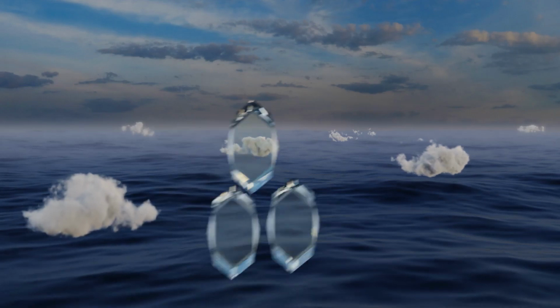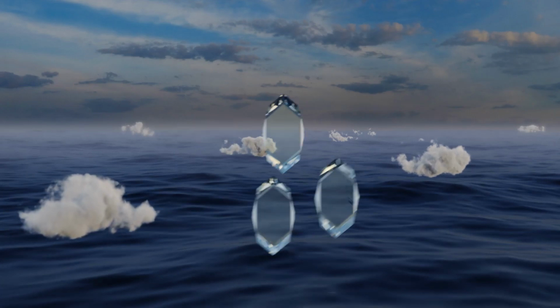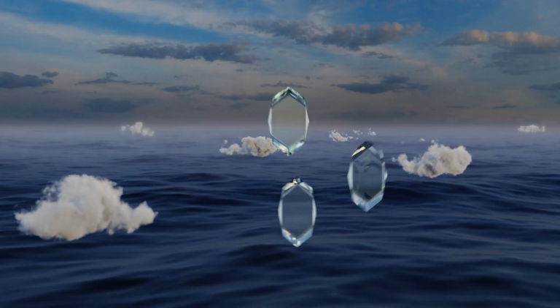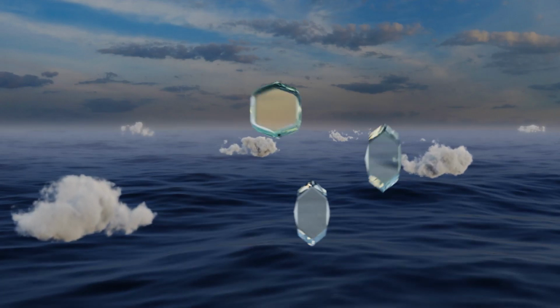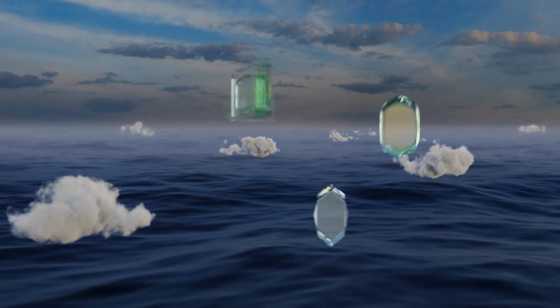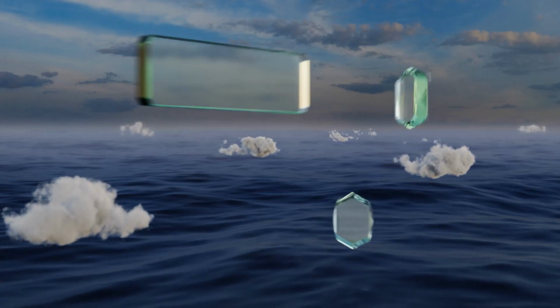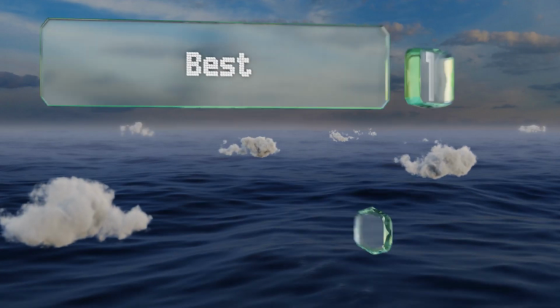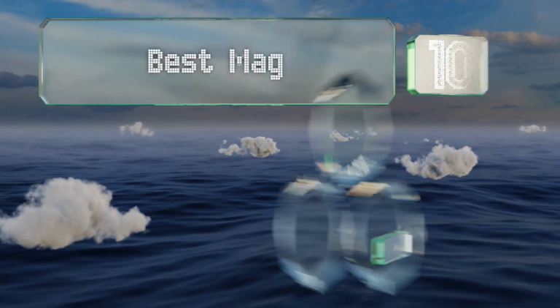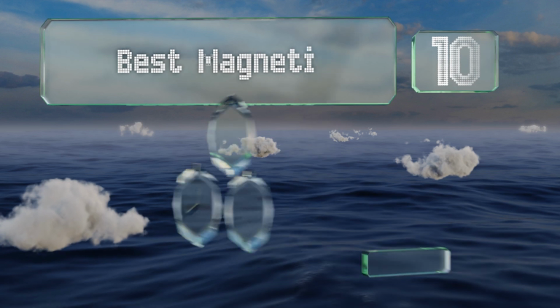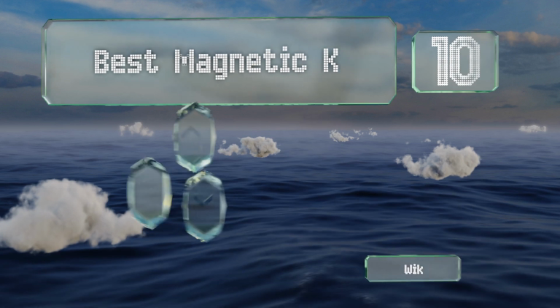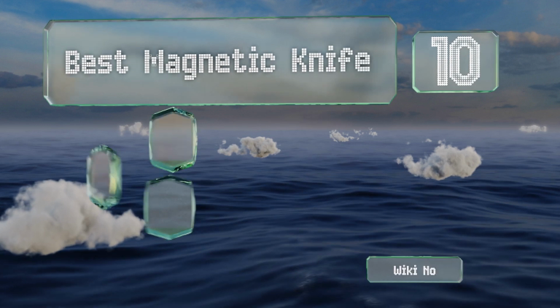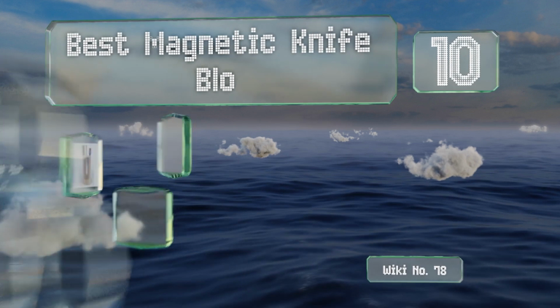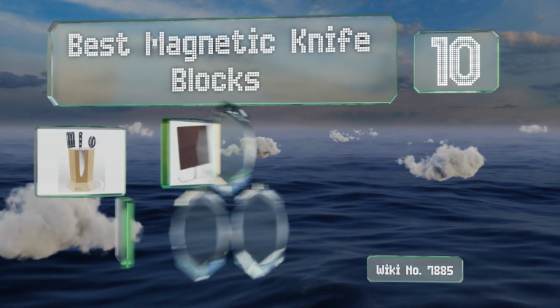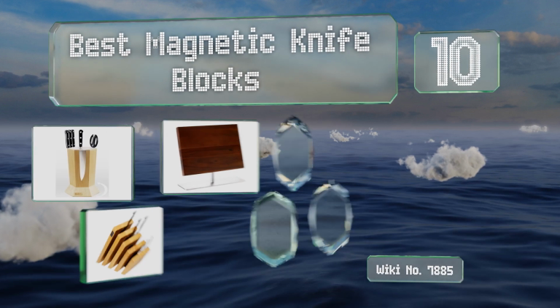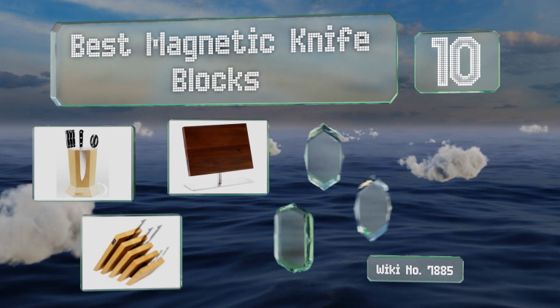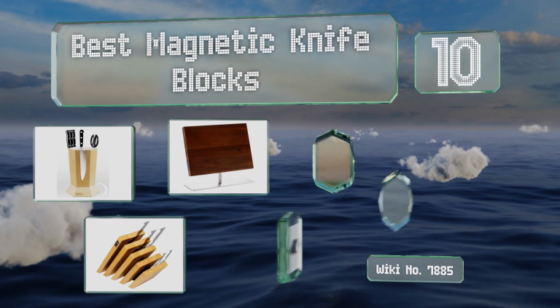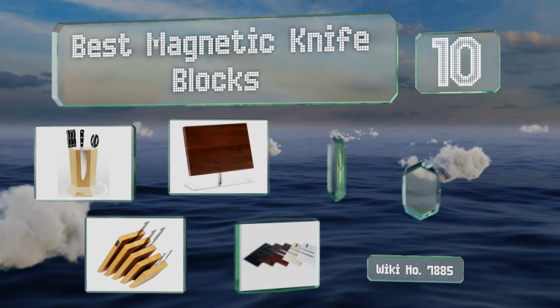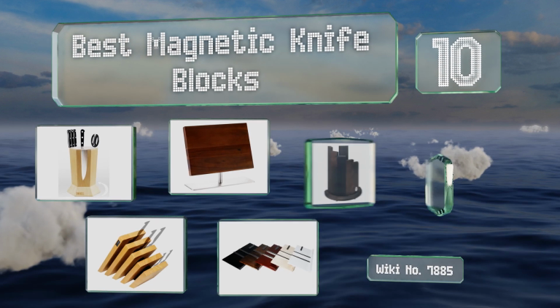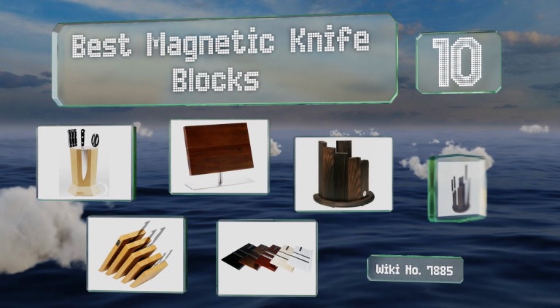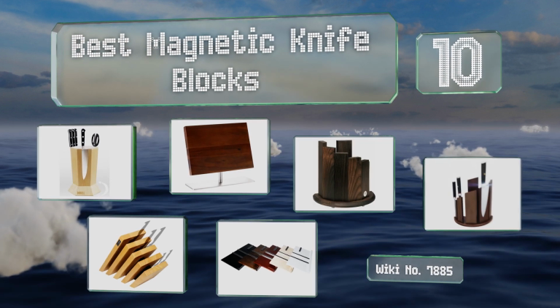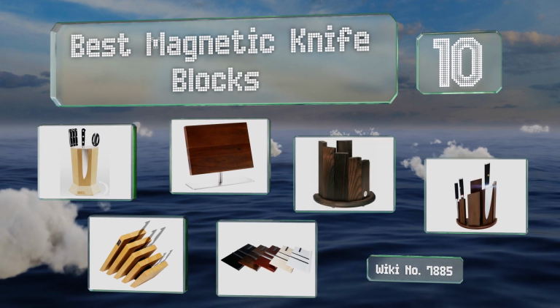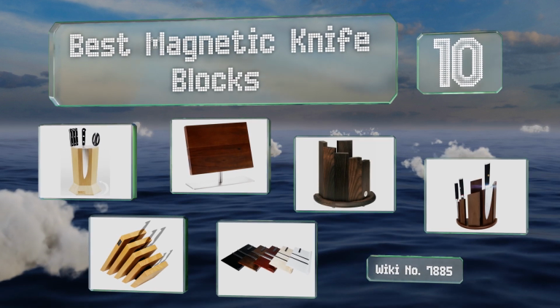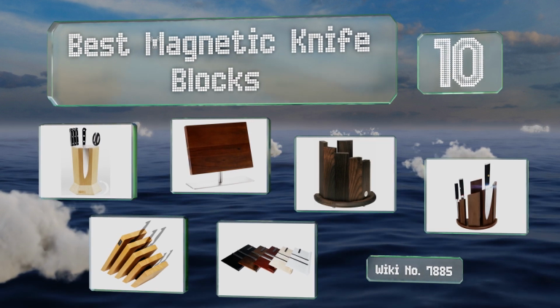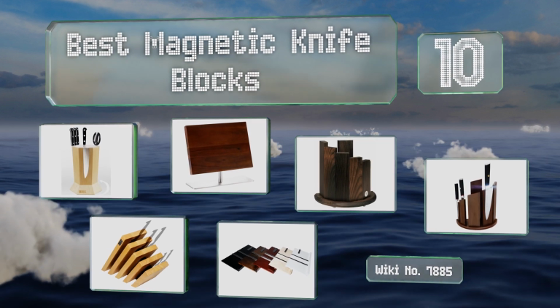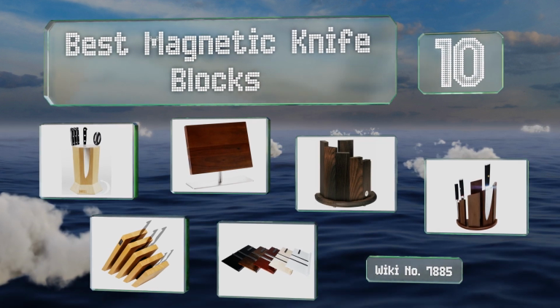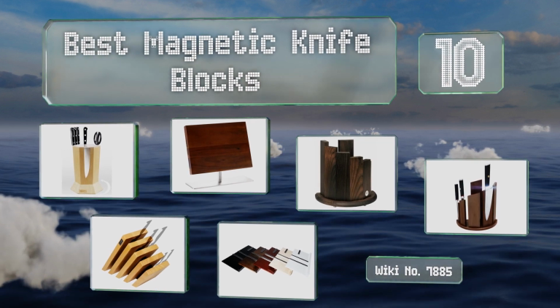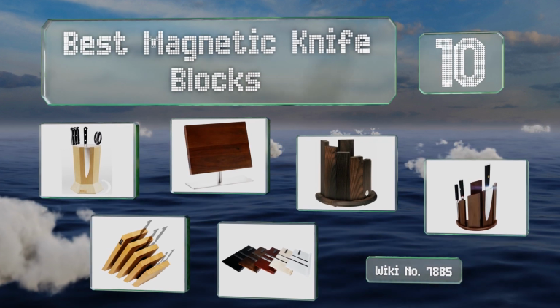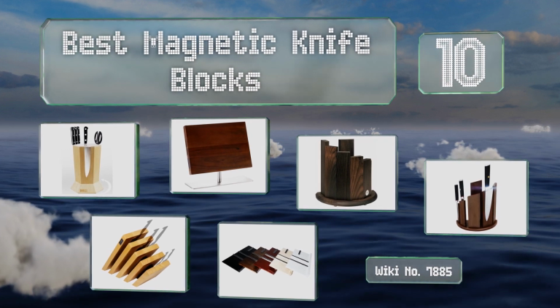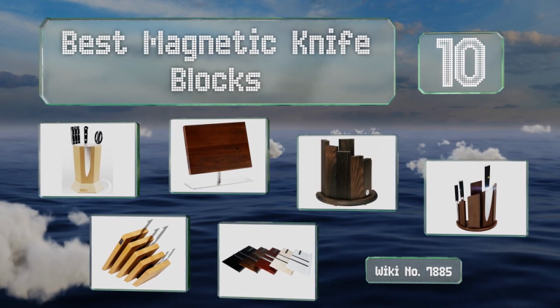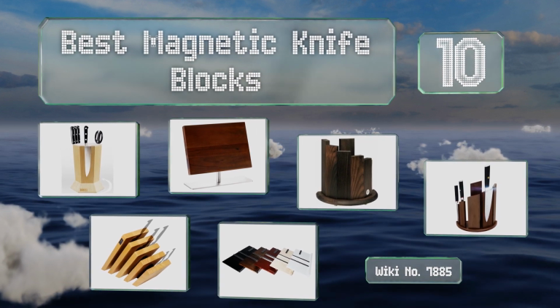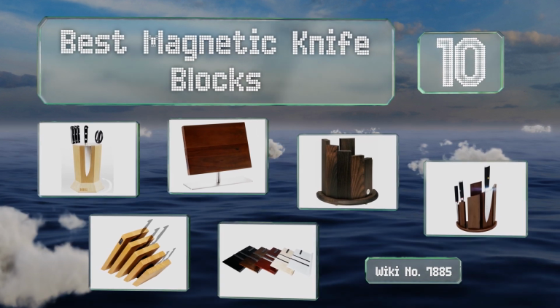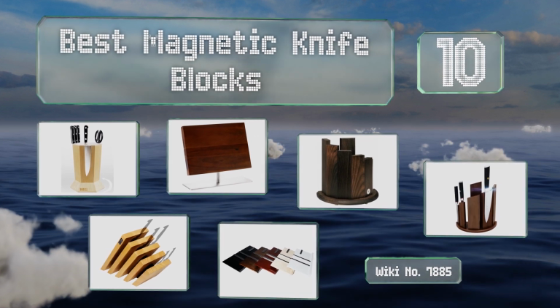EasyVid presents the 10 best magnetic knife blocks. Let's get started with the list.